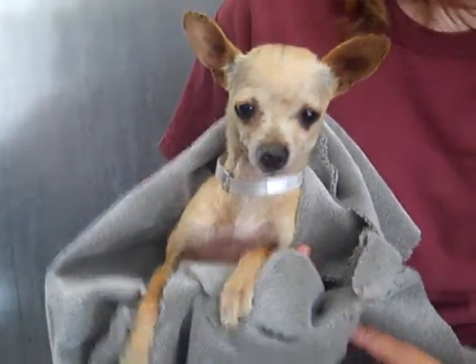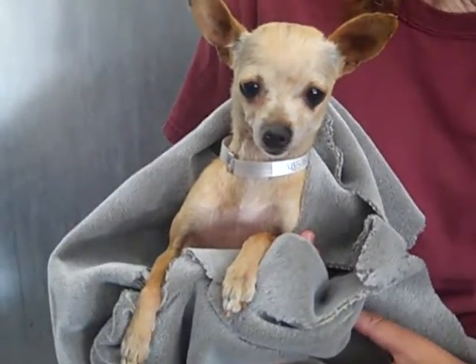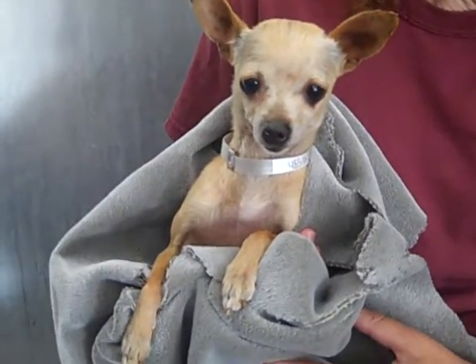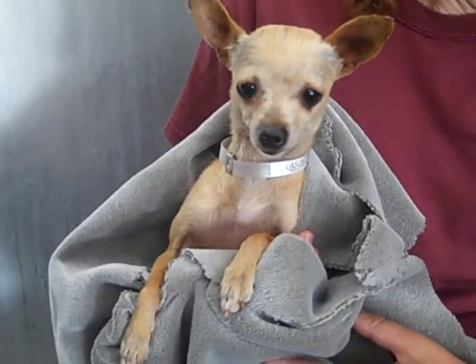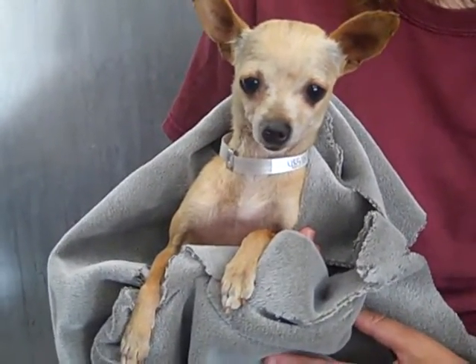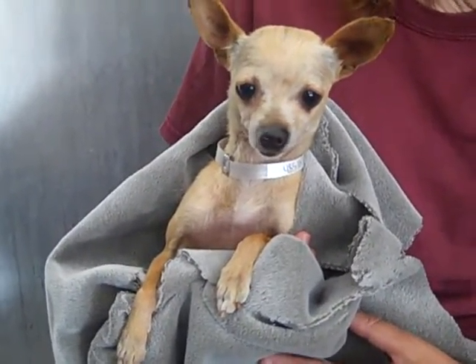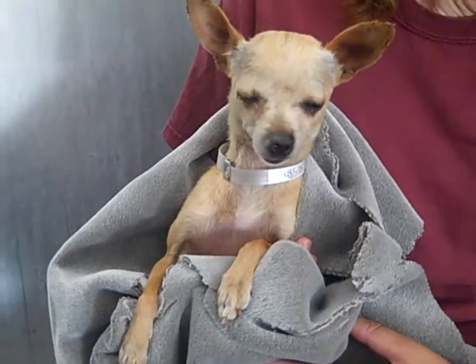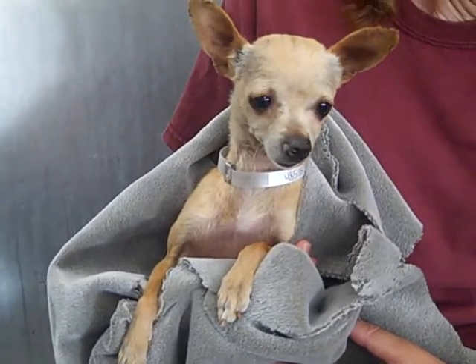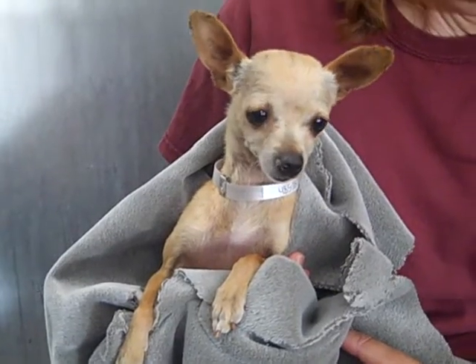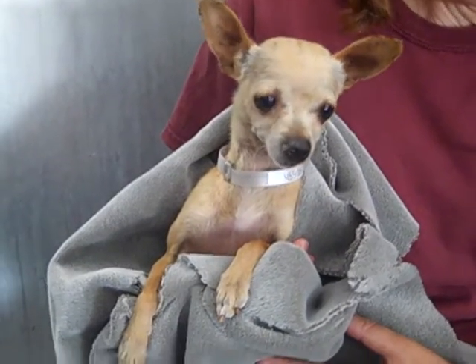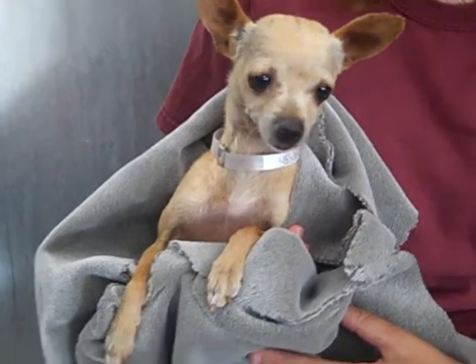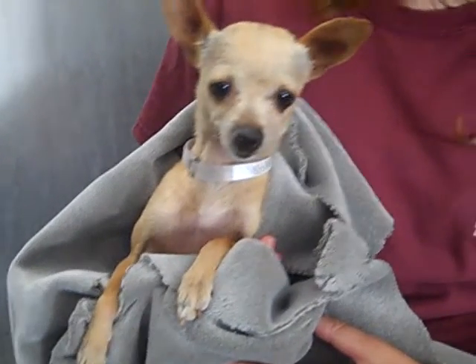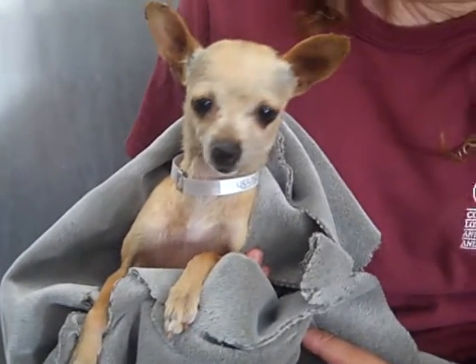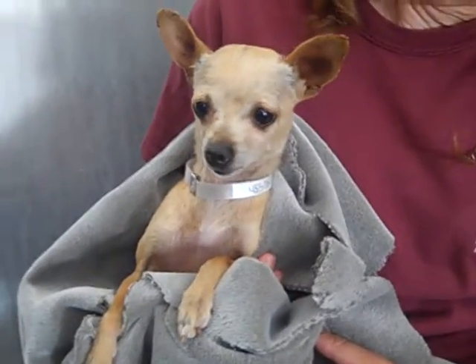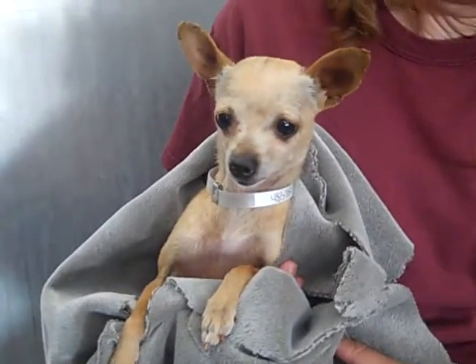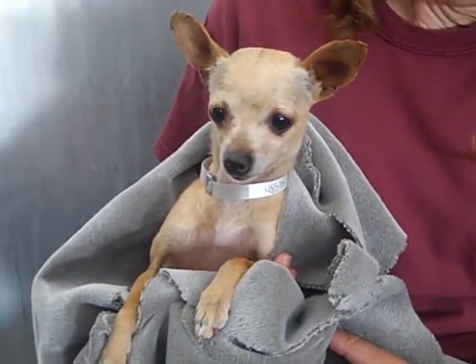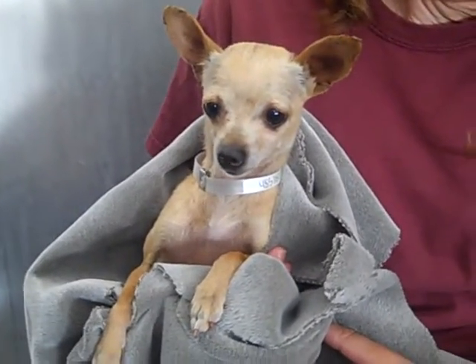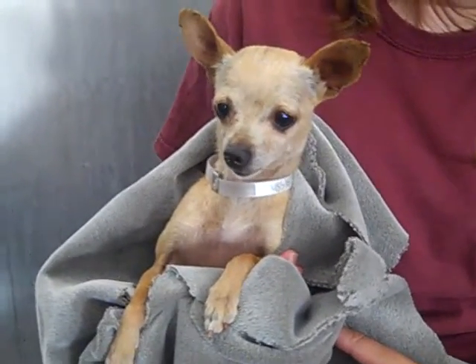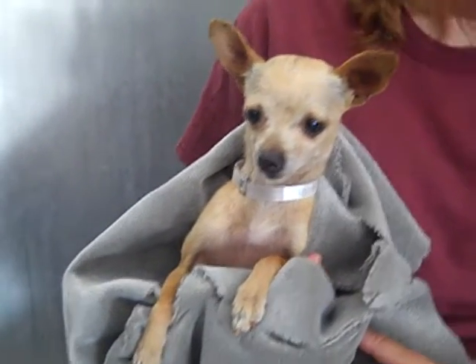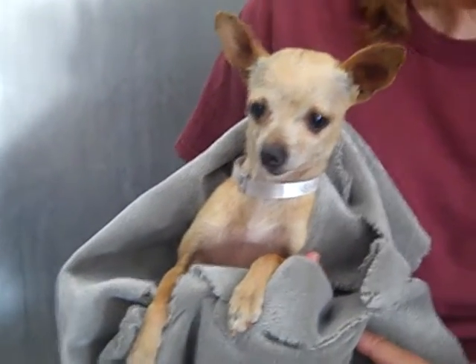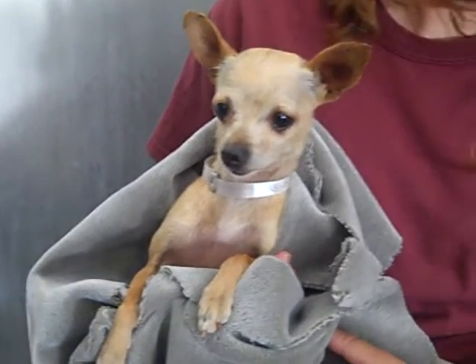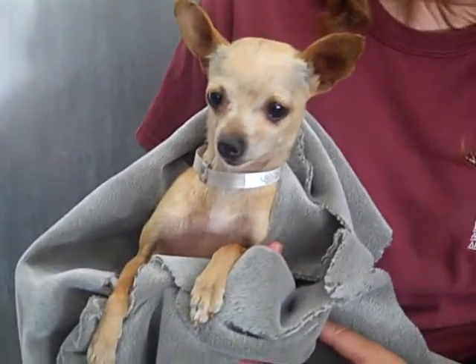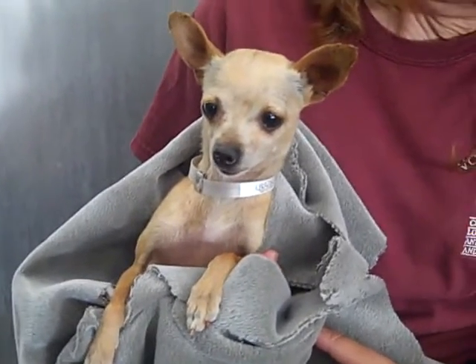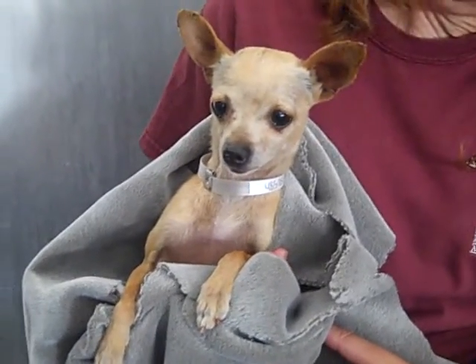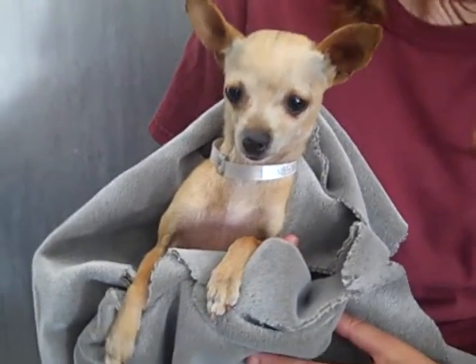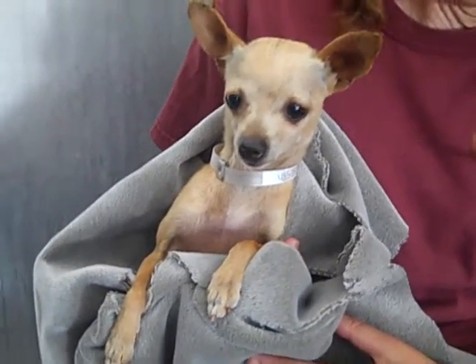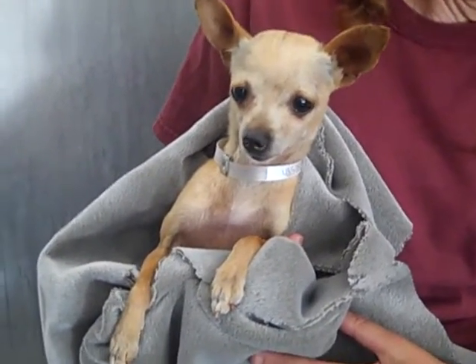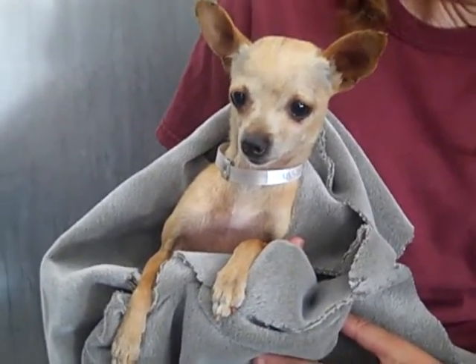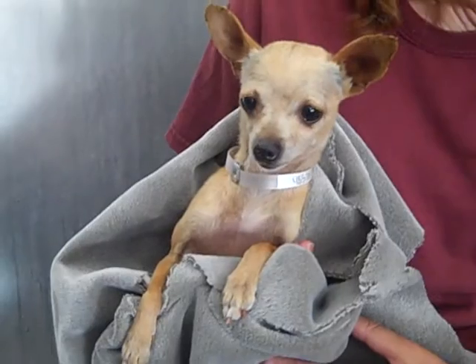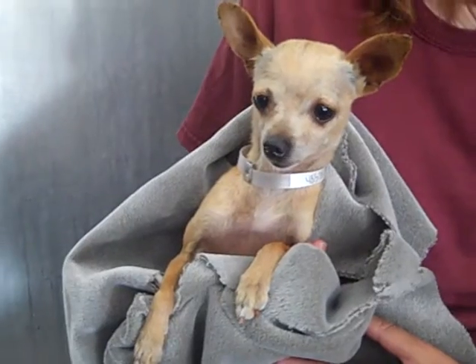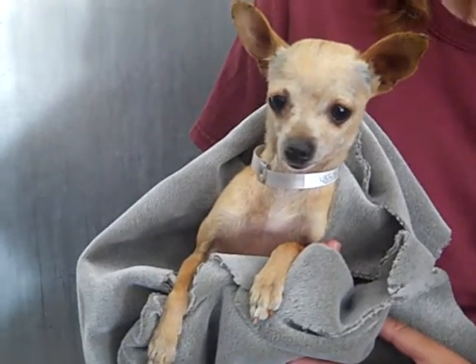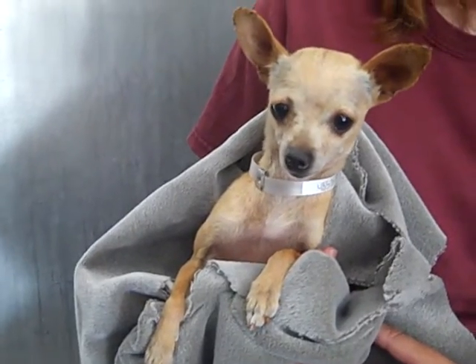Layla is rescue only, which means that an LA adoption partner has to be the one to get her out of the shelter system.